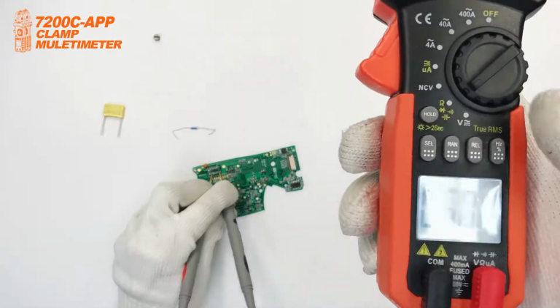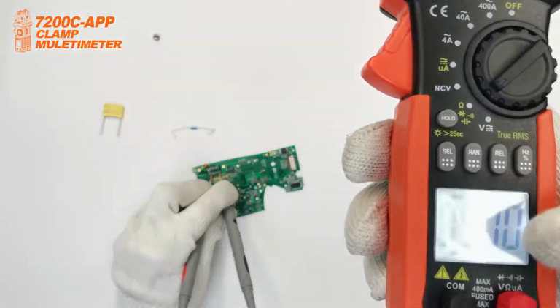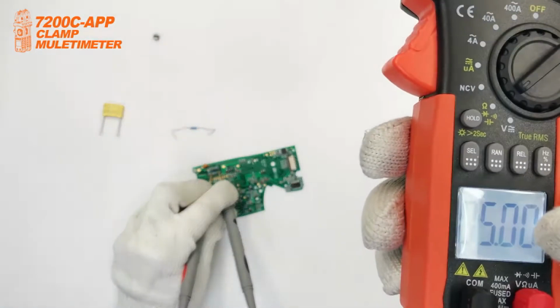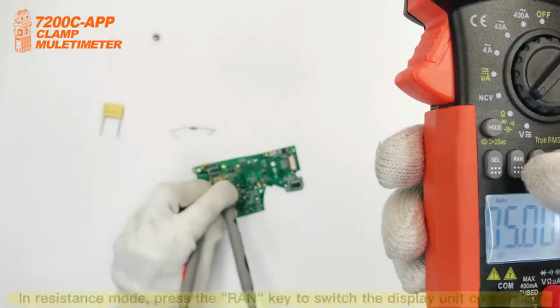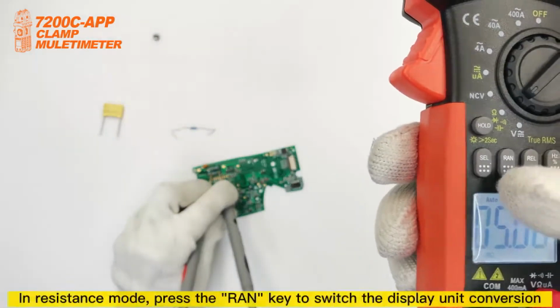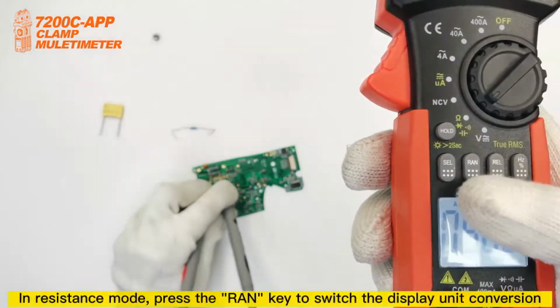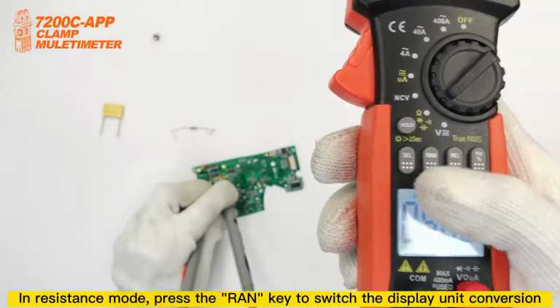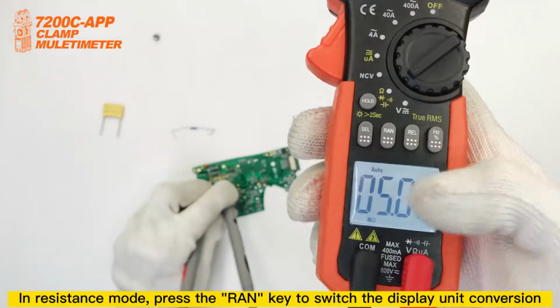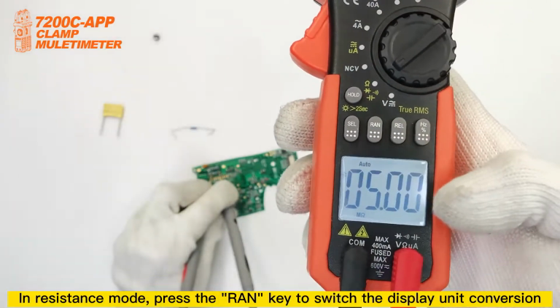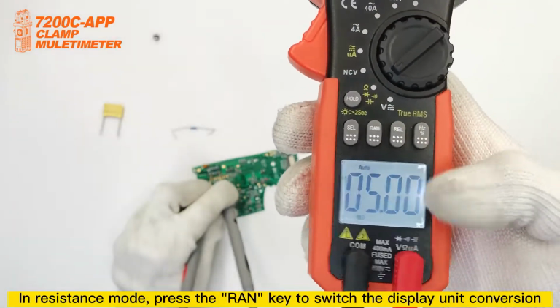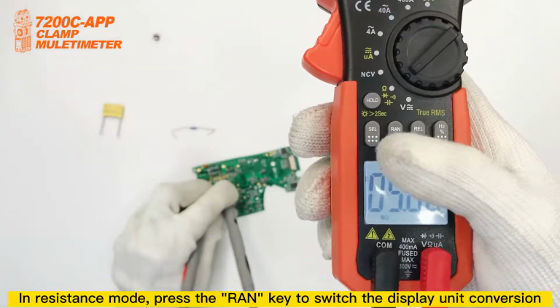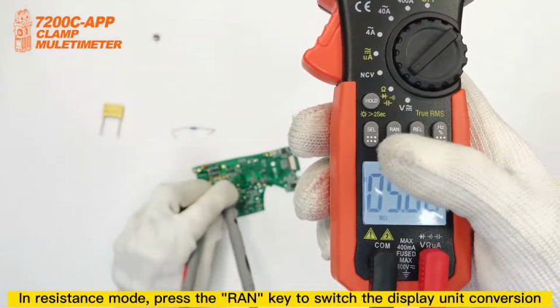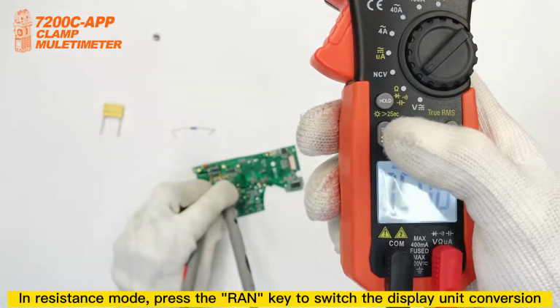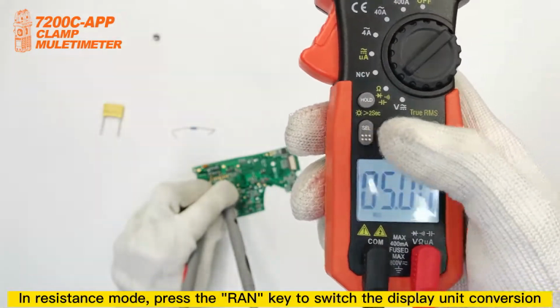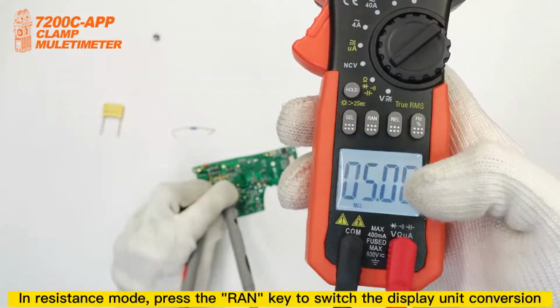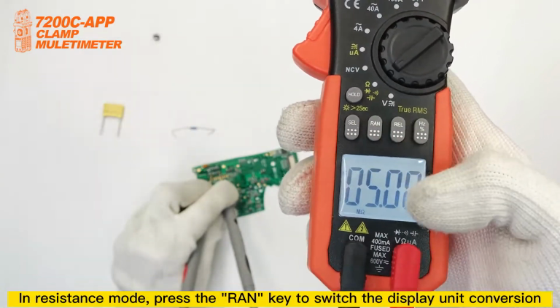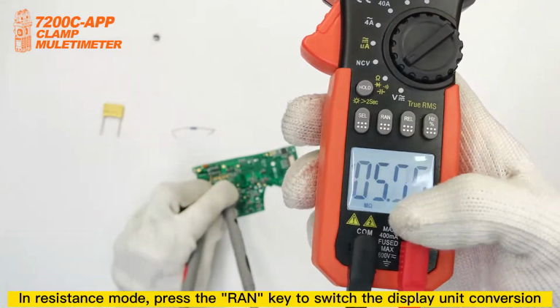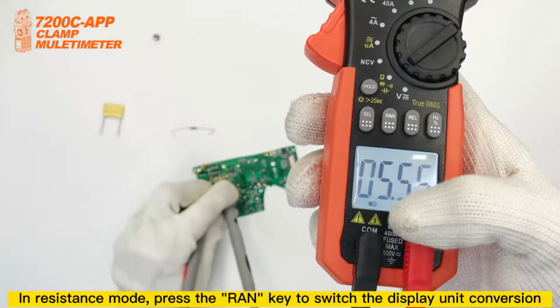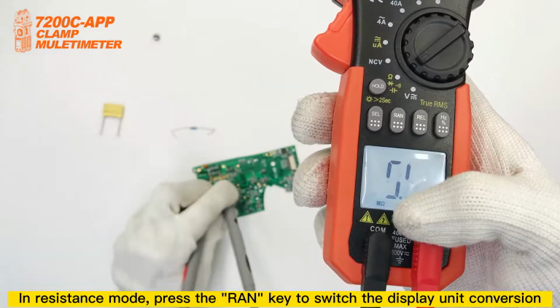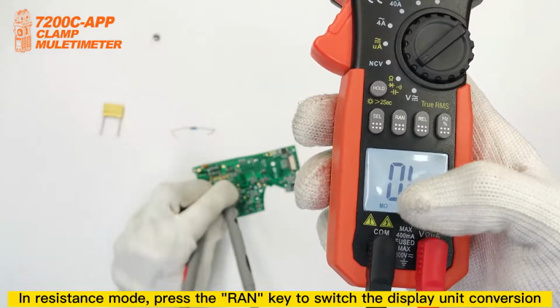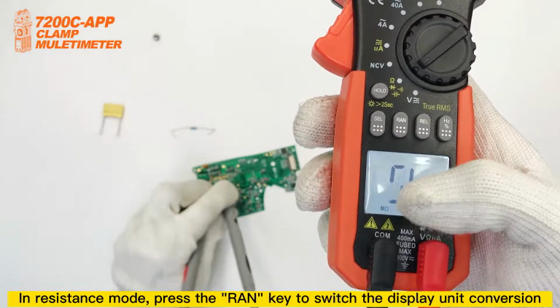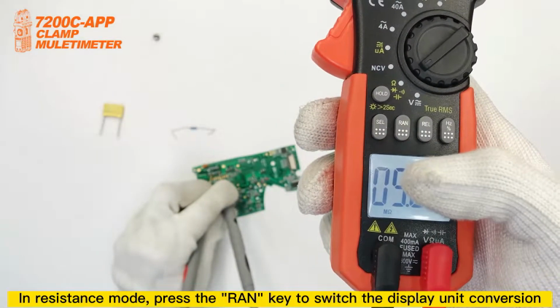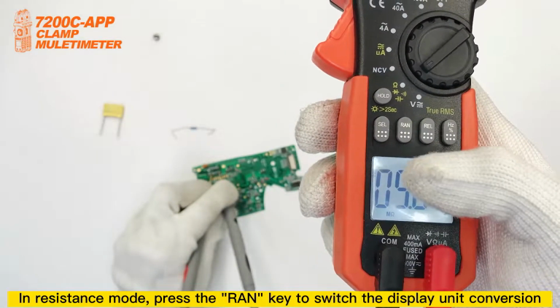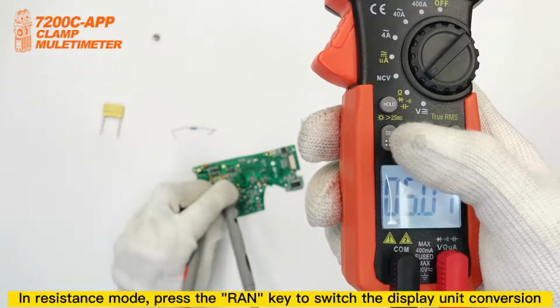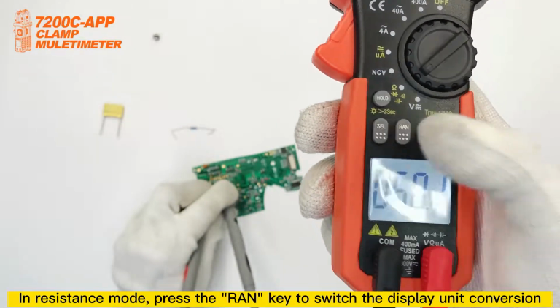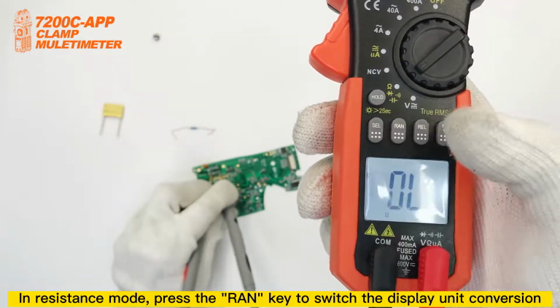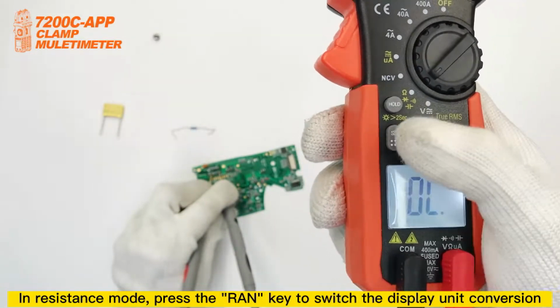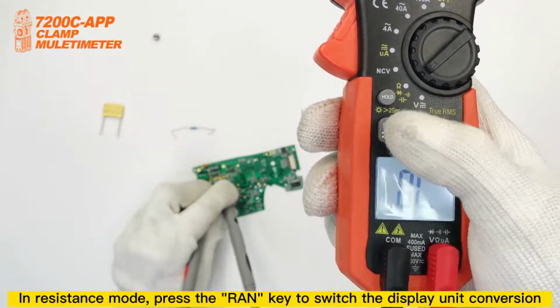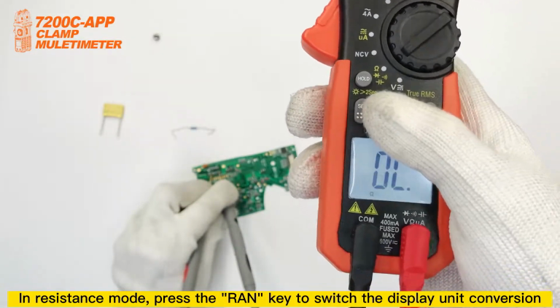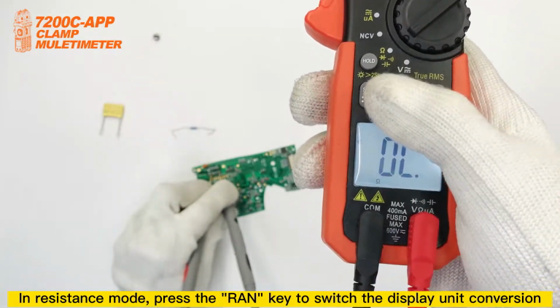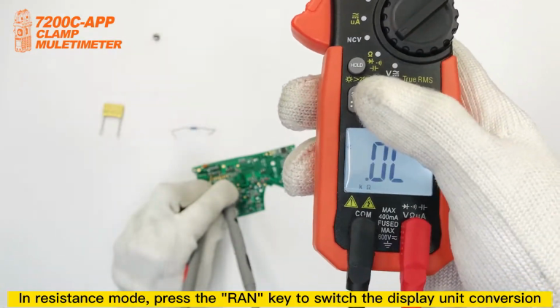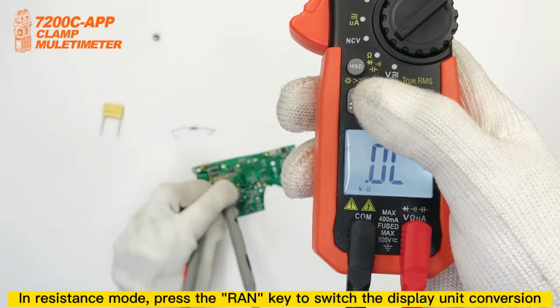In Resistance mode, press the round key to switch the display unit conversion.